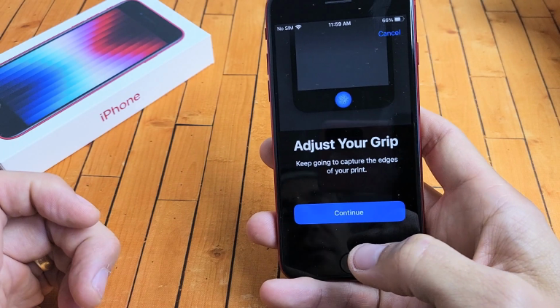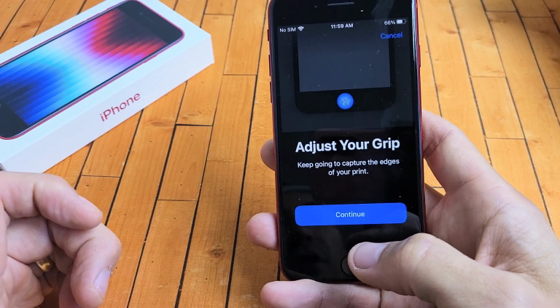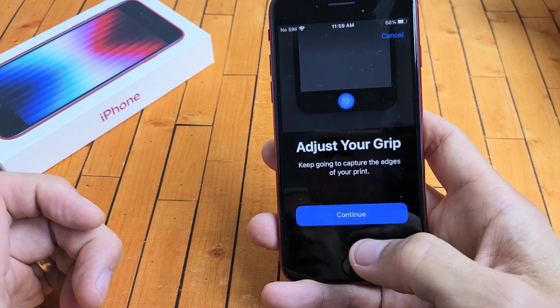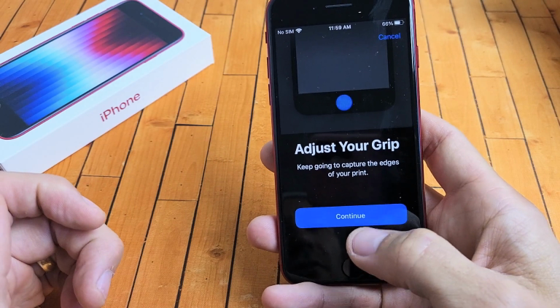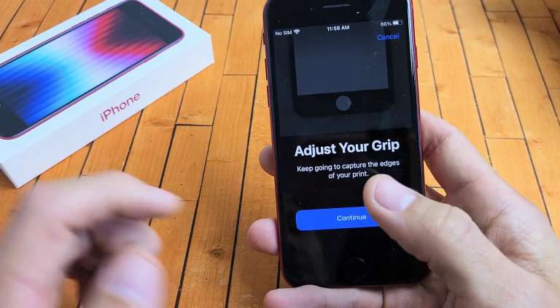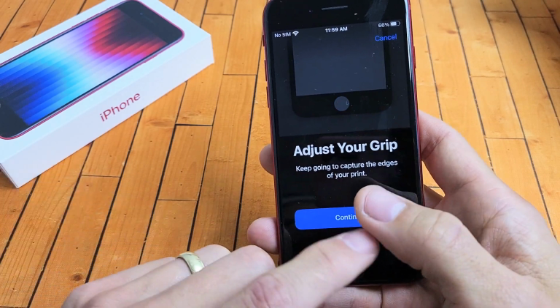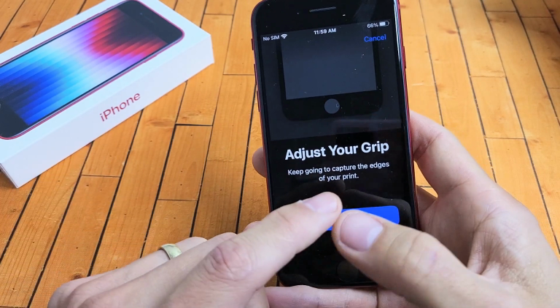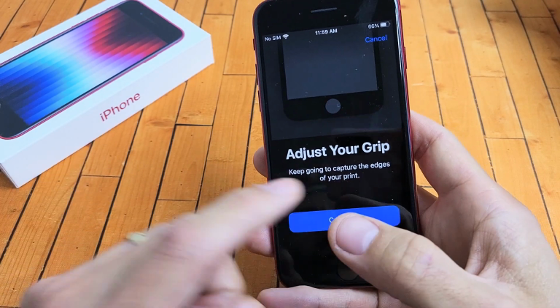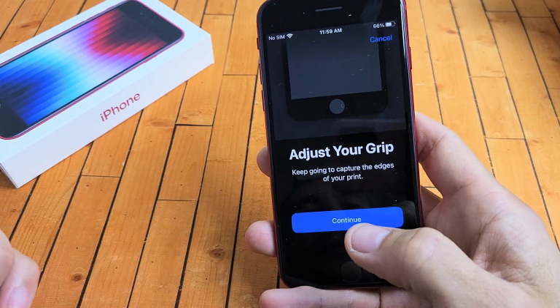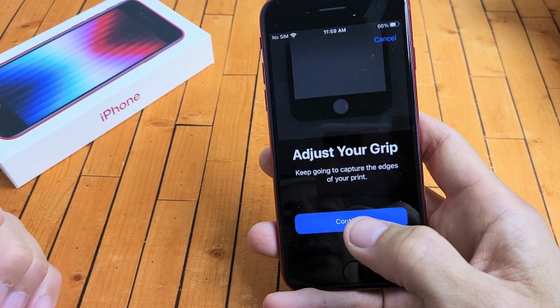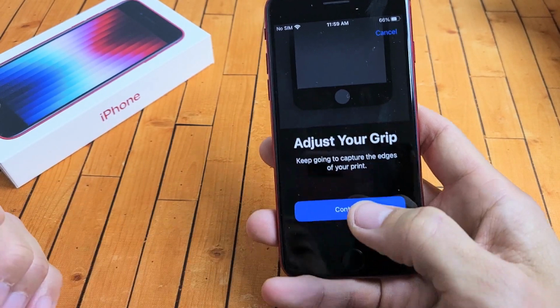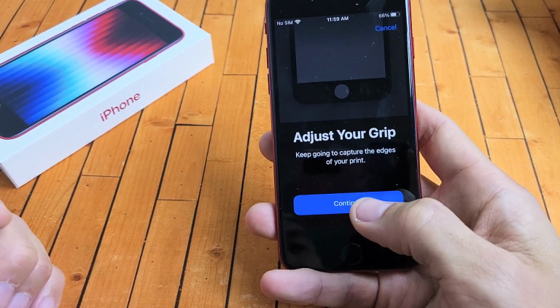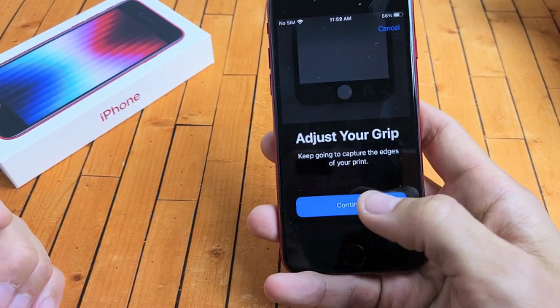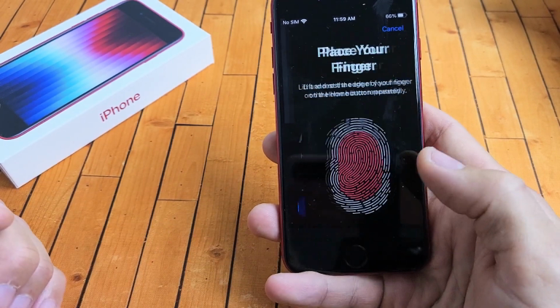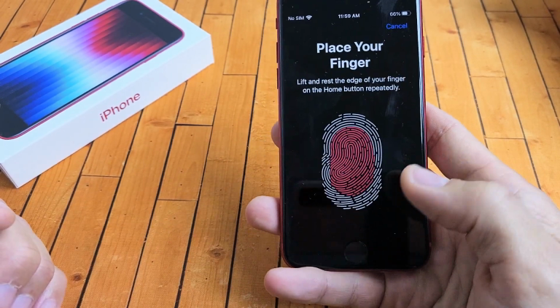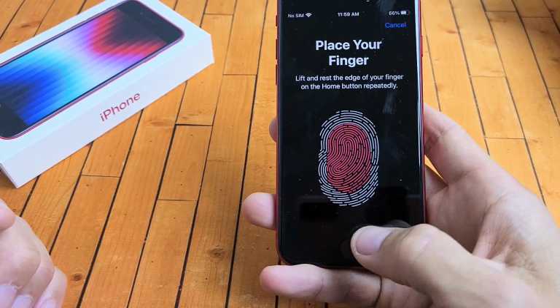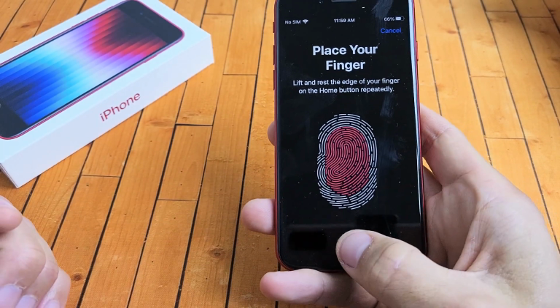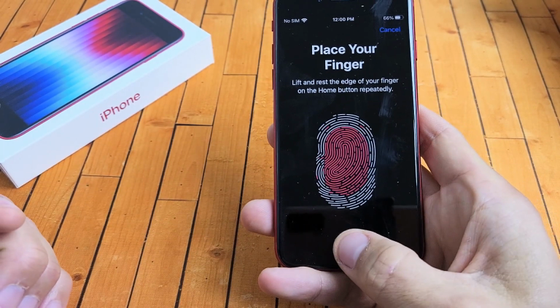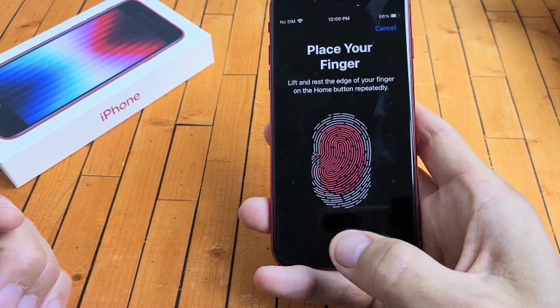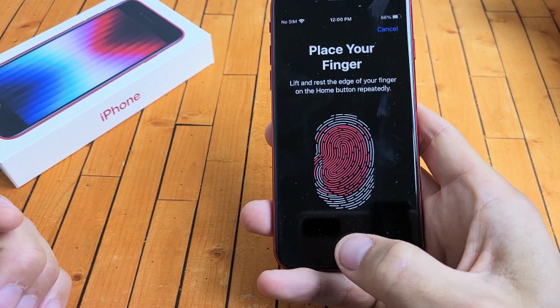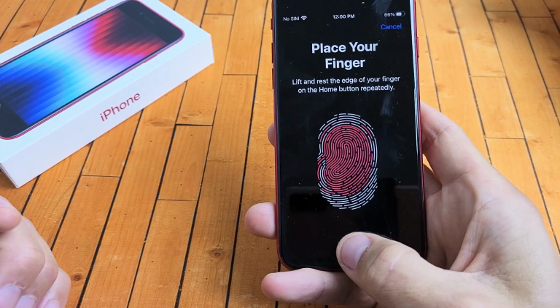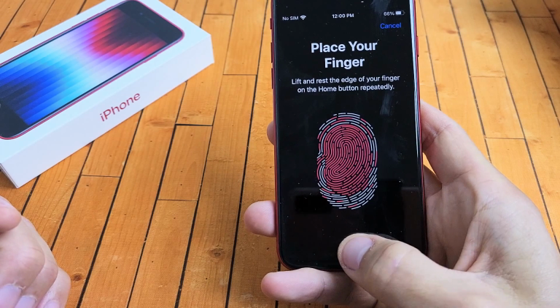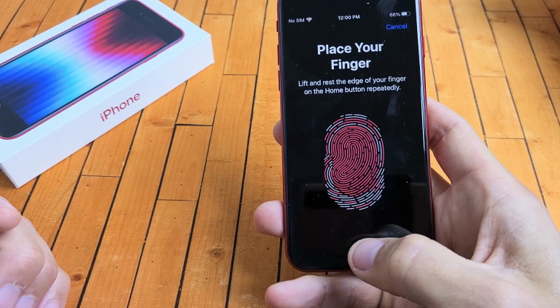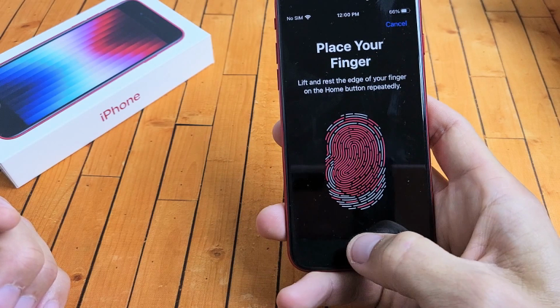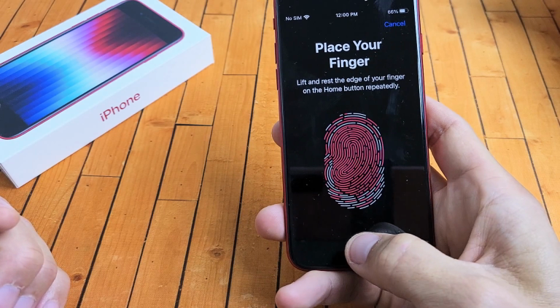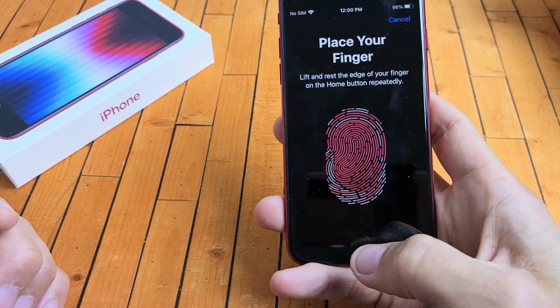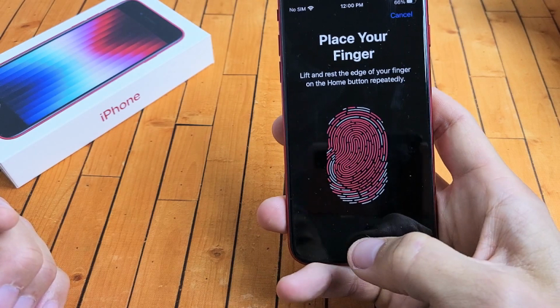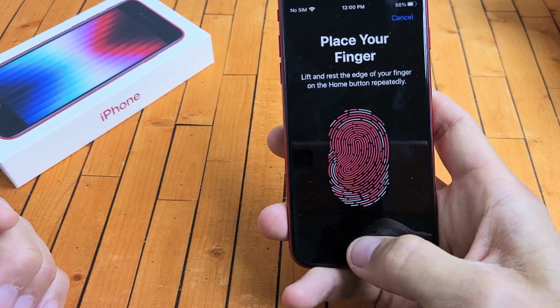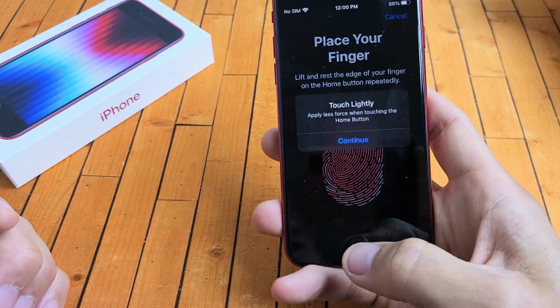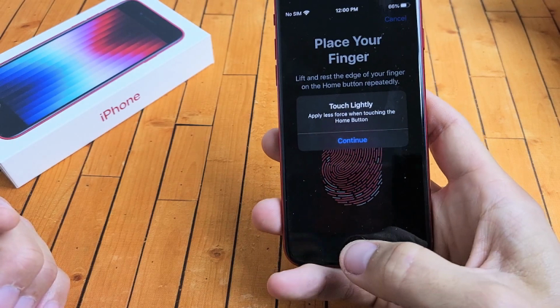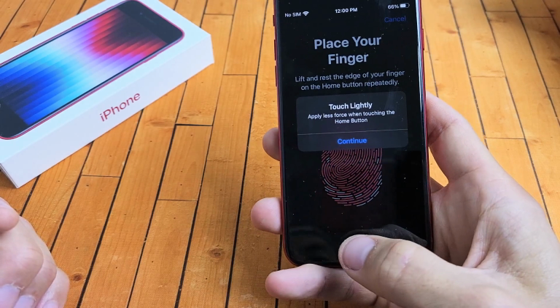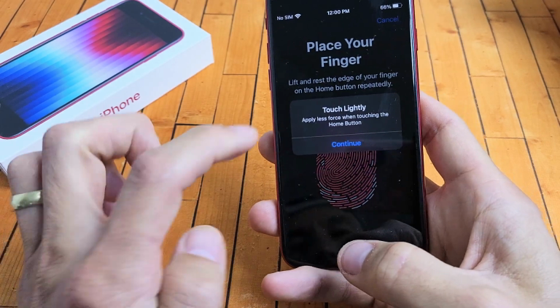And then we're going to adjust the grip — we're going to get the edges of our finger. Click on Continue and just go up and down again, trying to get the edges.